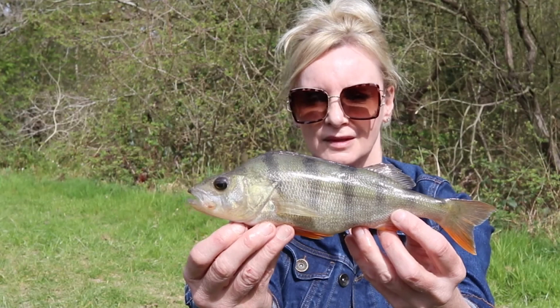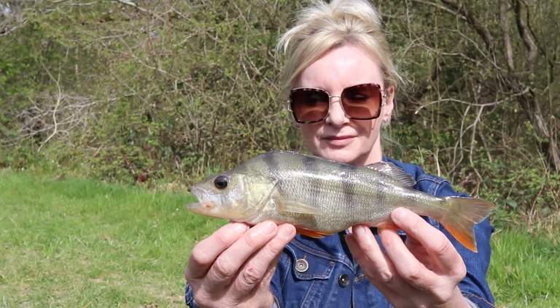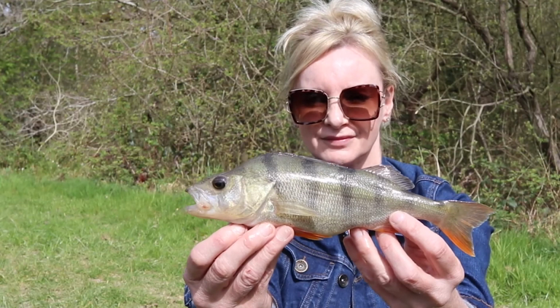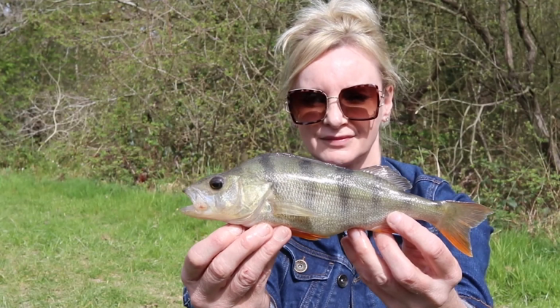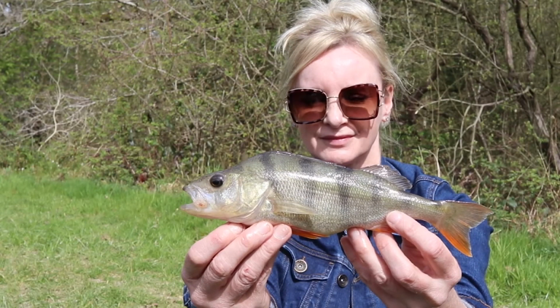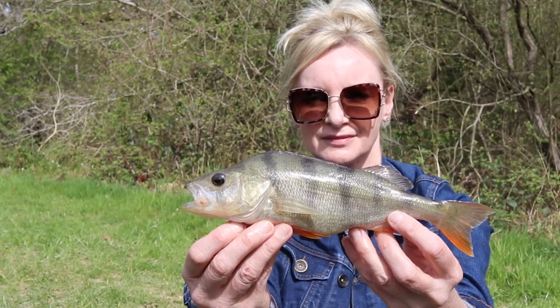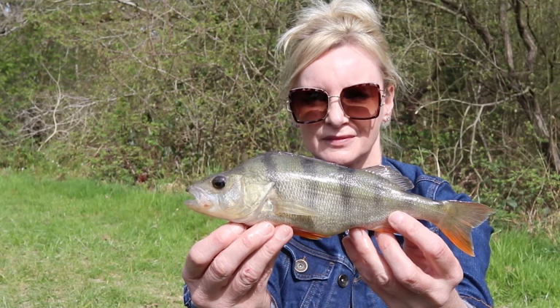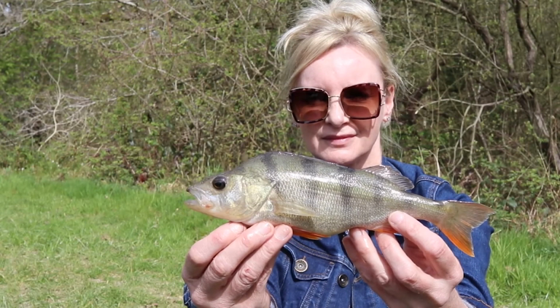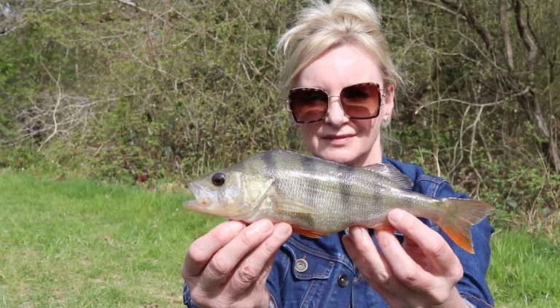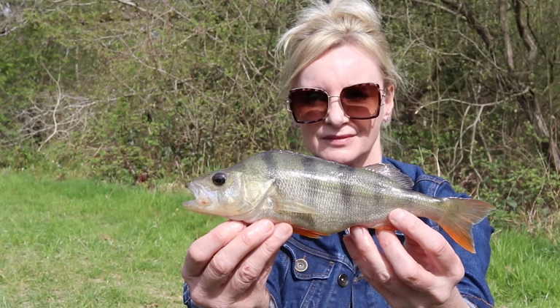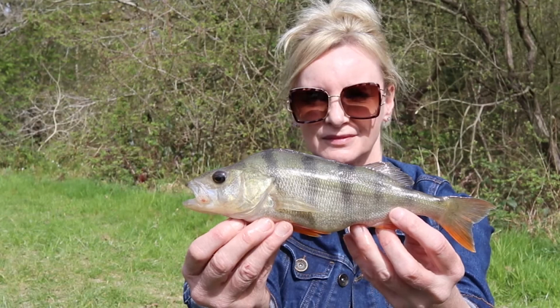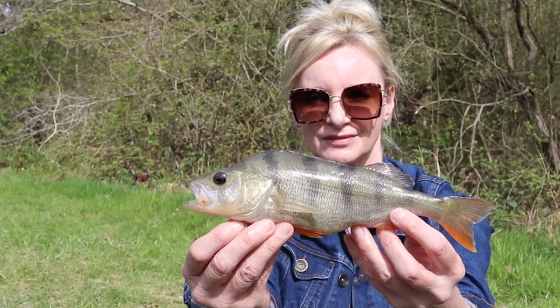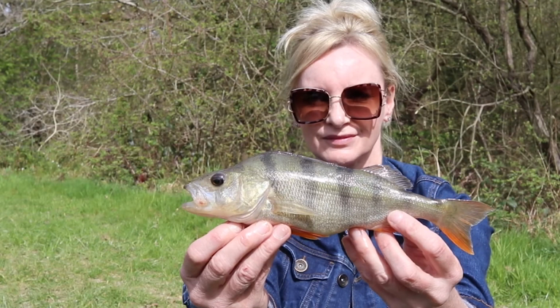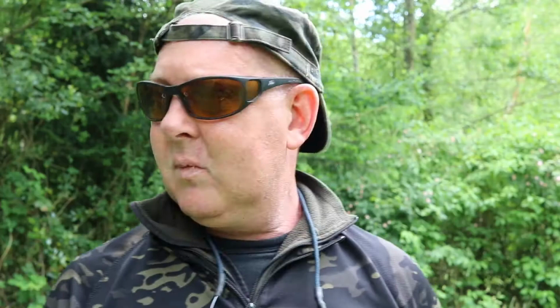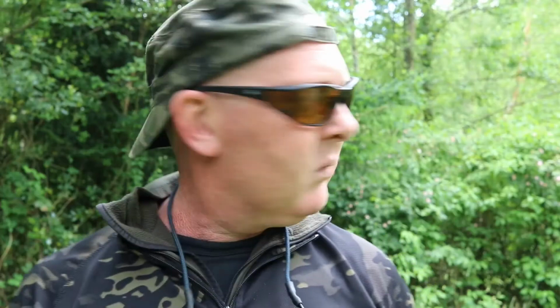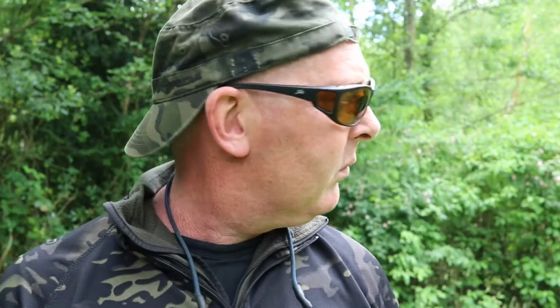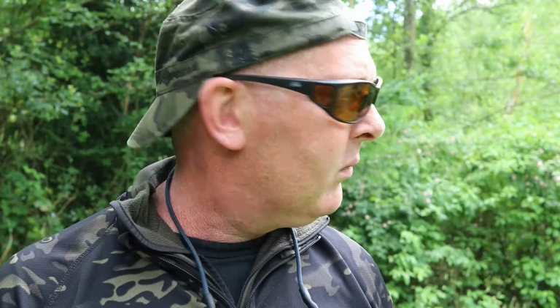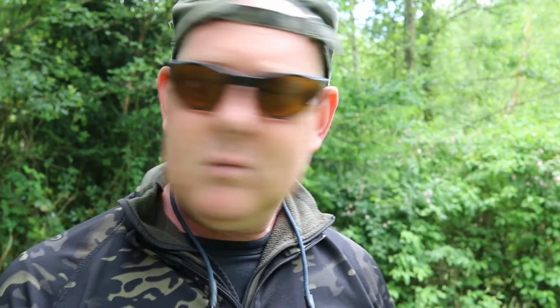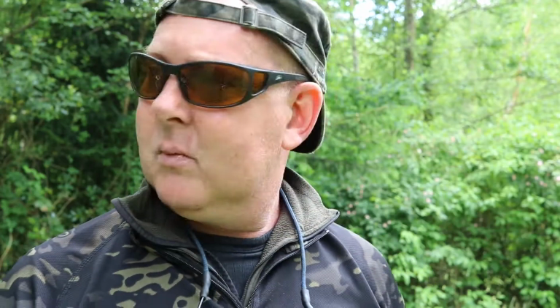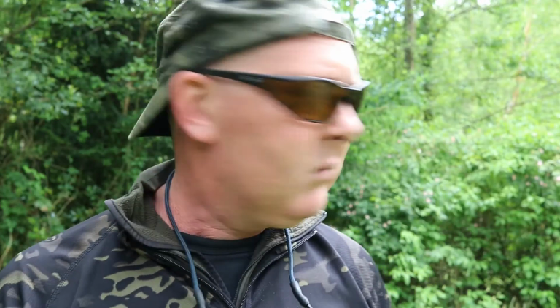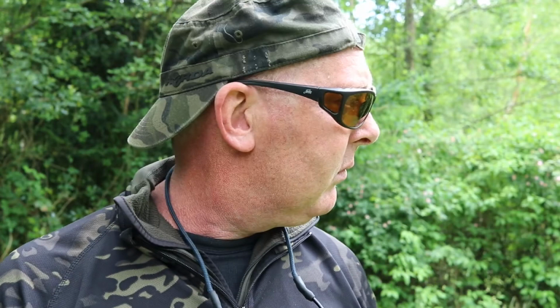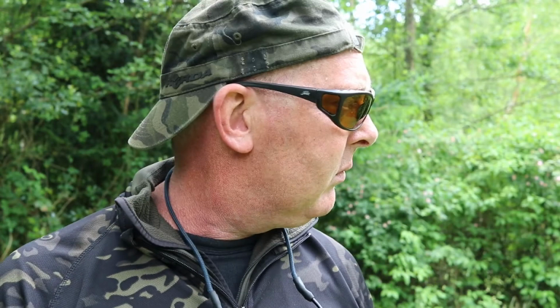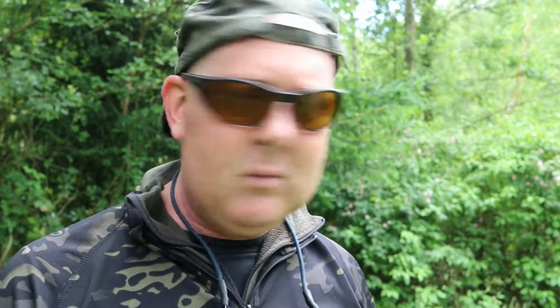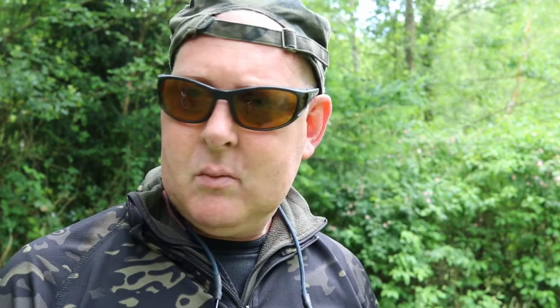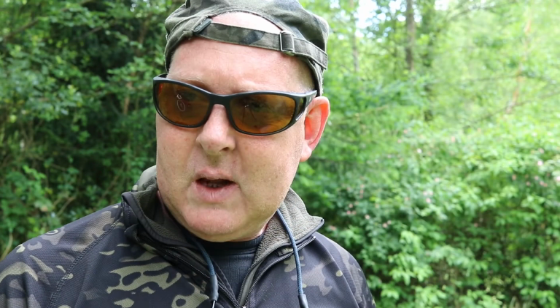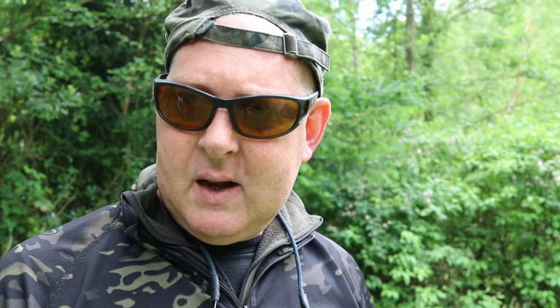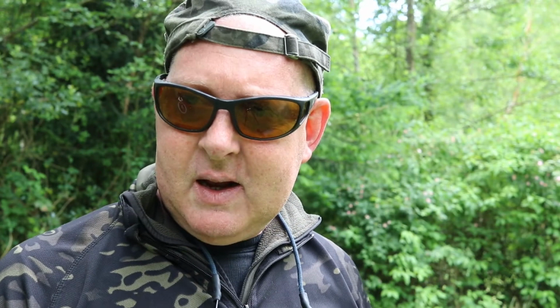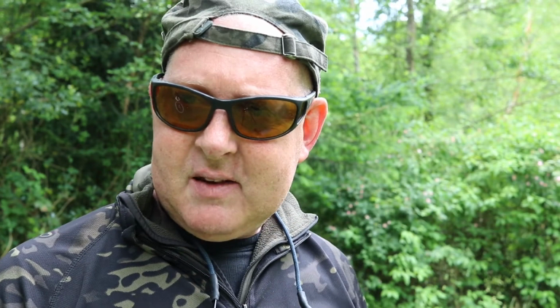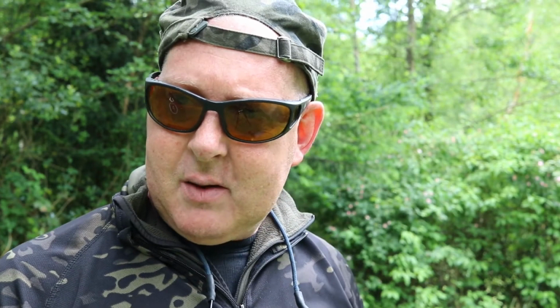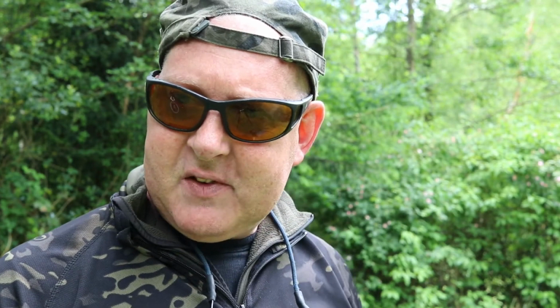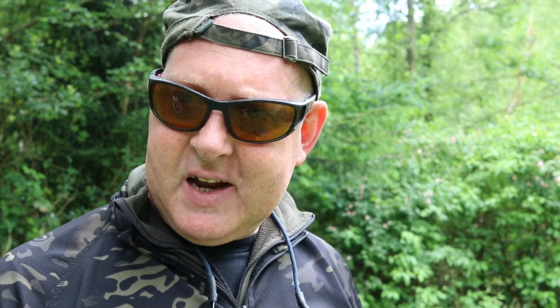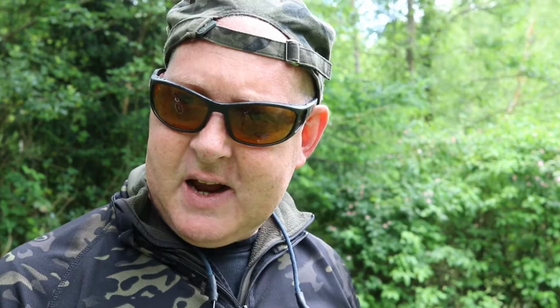Oh look, Claire caught me a live bait. Is it time for tea yet?